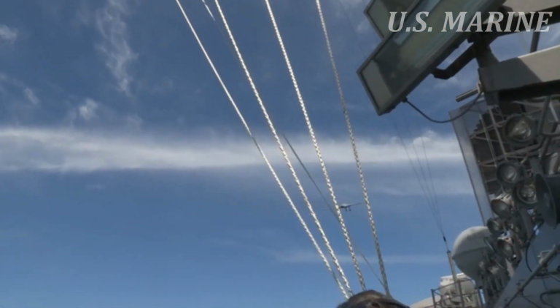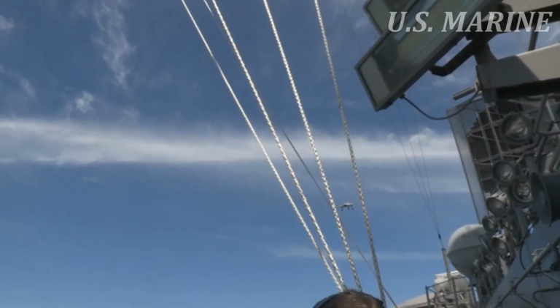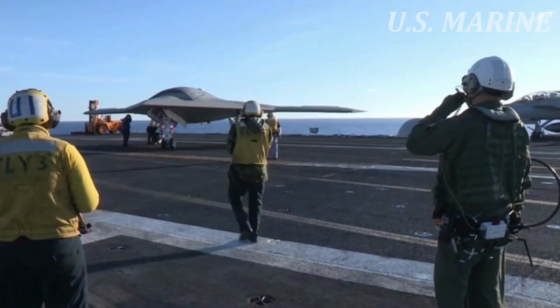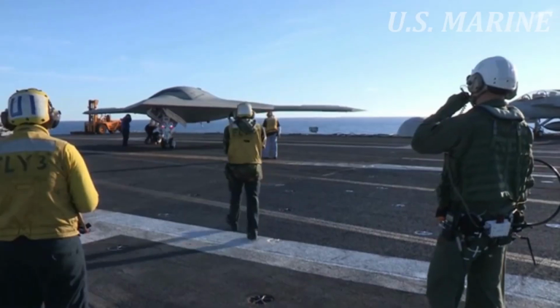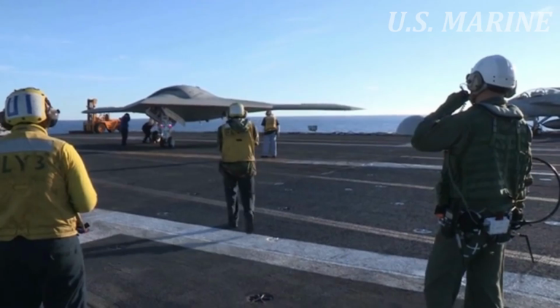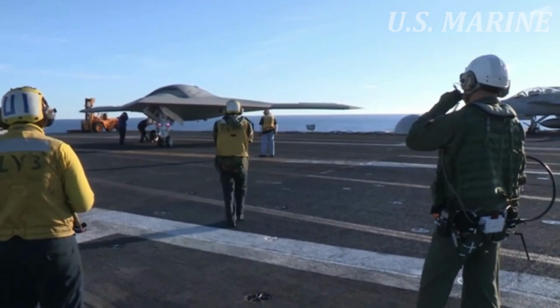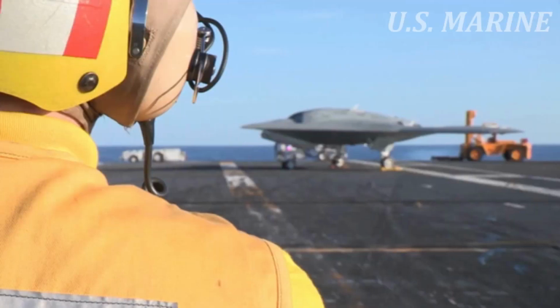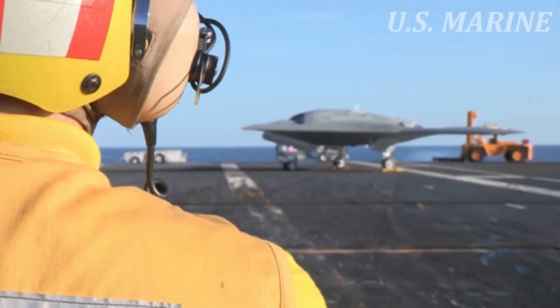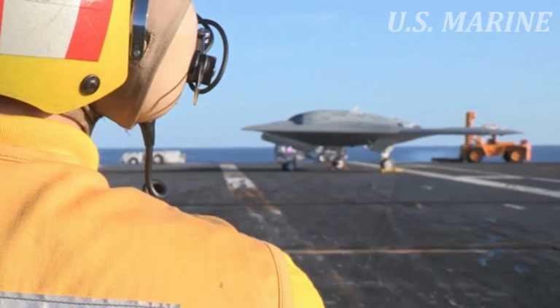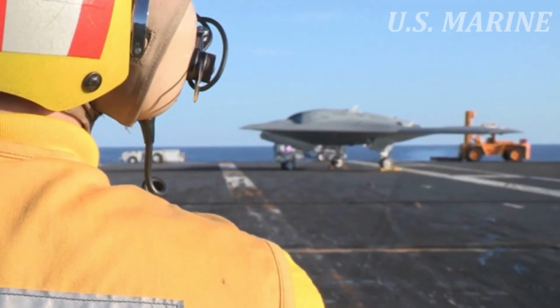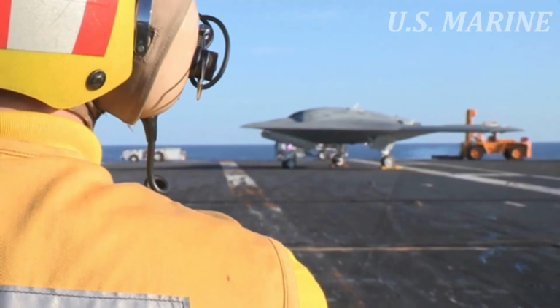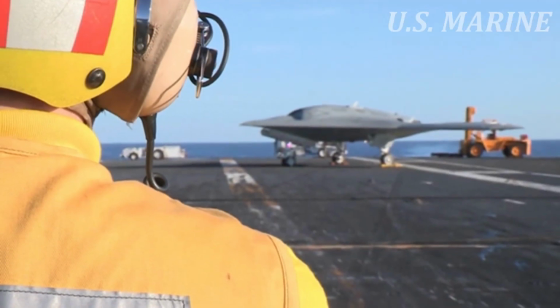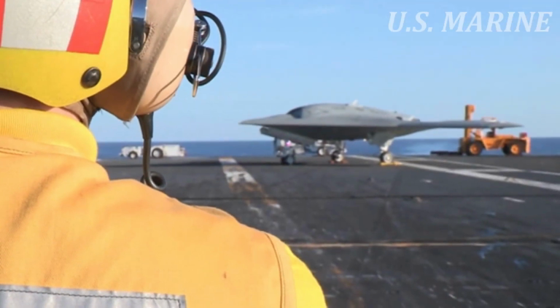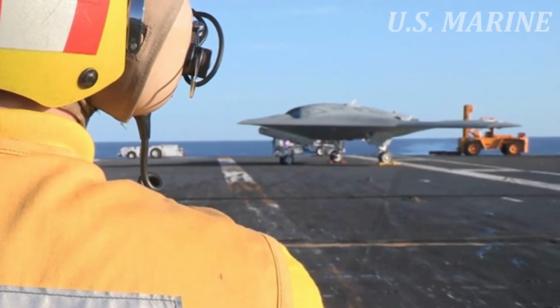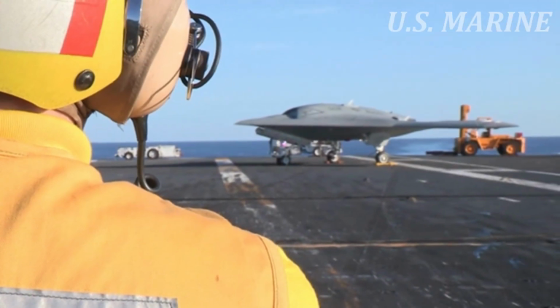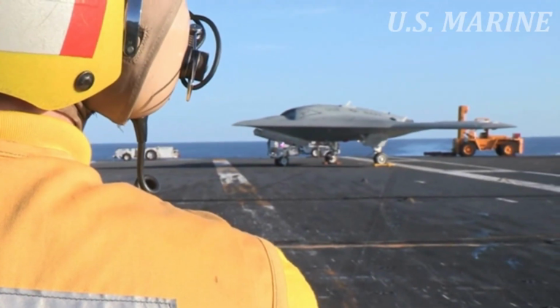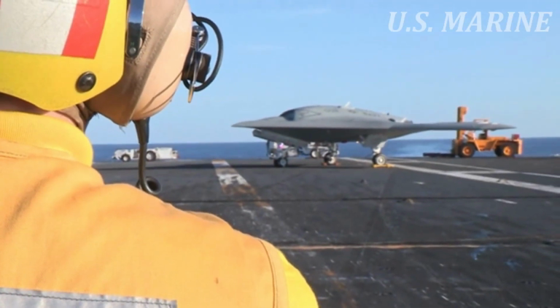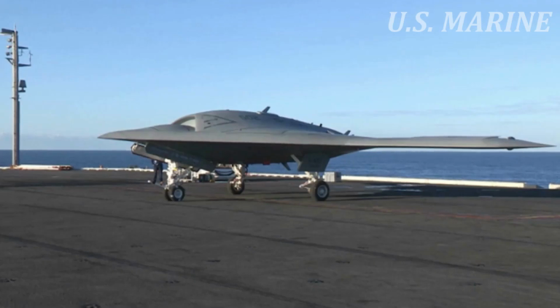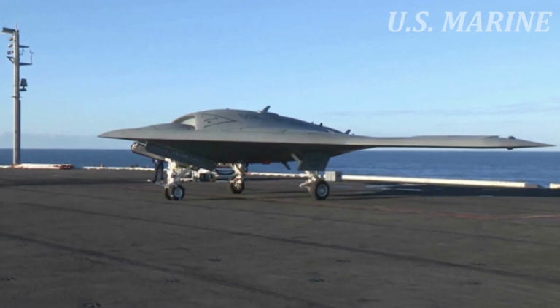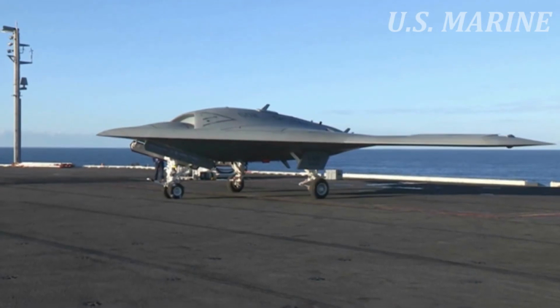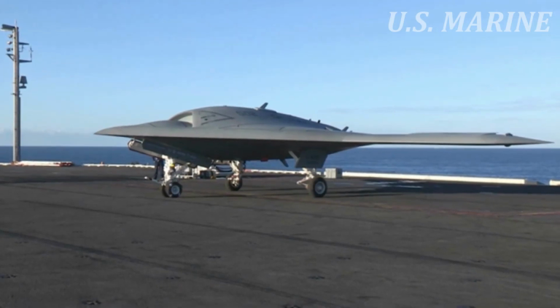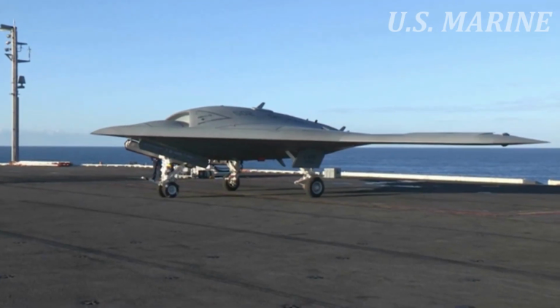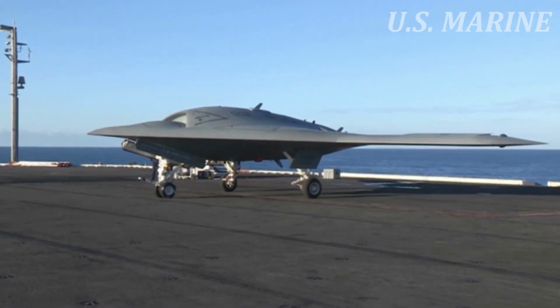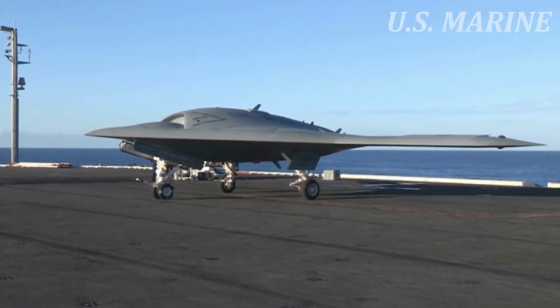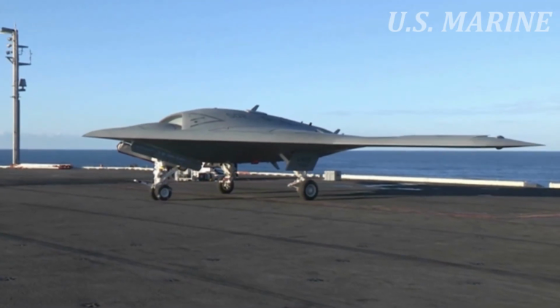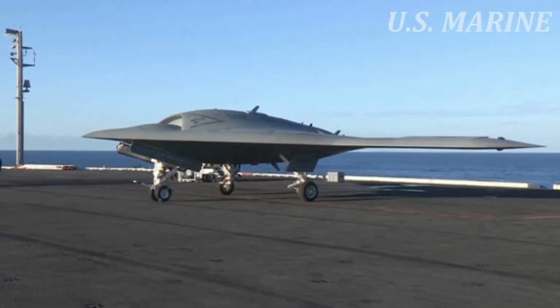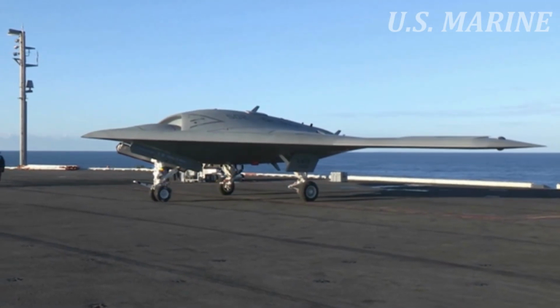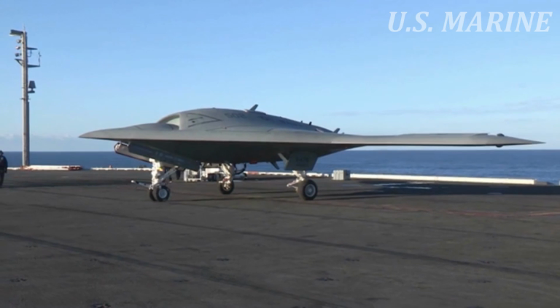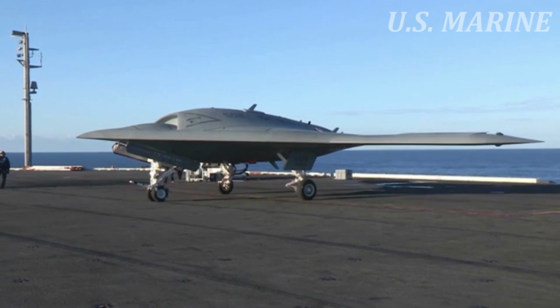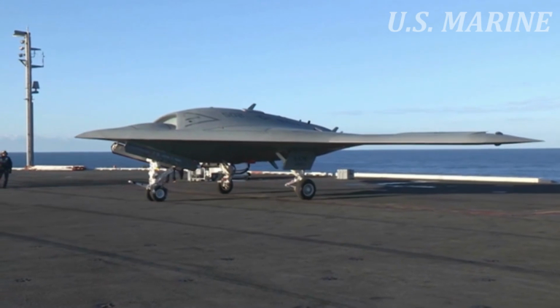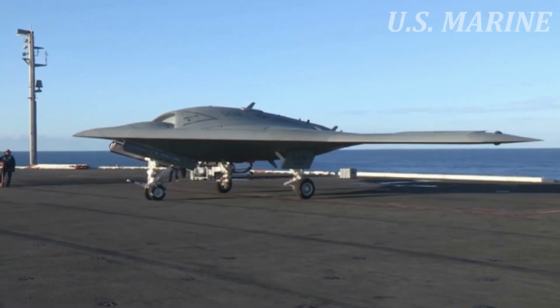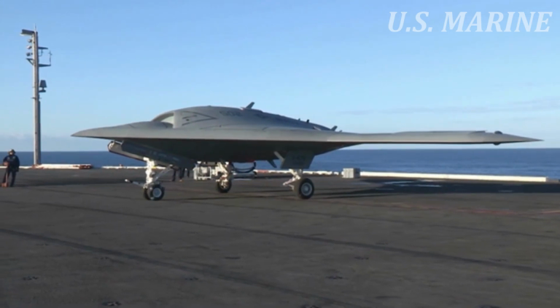The program aims to develop and demonstrate a fighter-sized, tailless, unmanned aircraft that can be deployed from a U.S. Navy aircraft carrier.